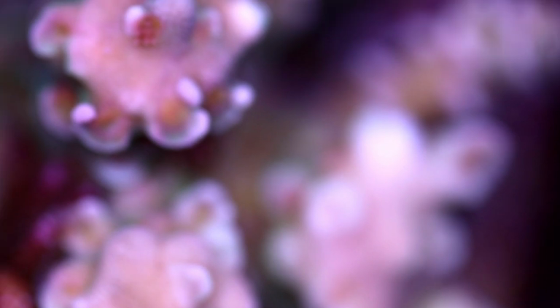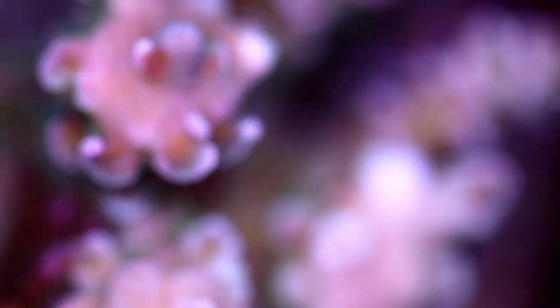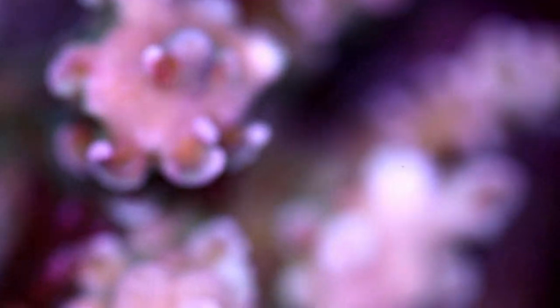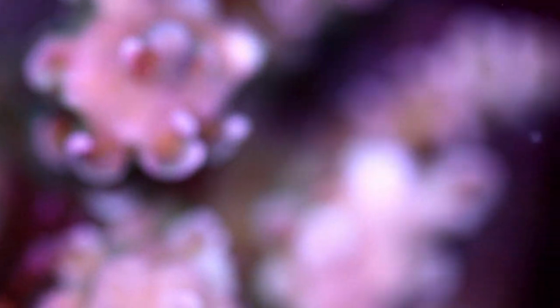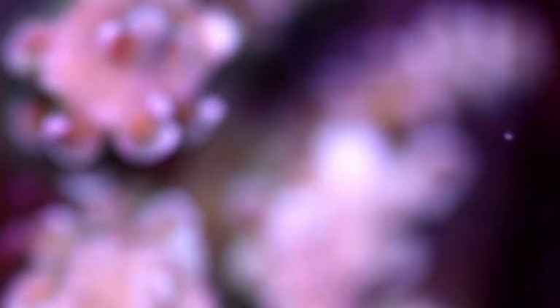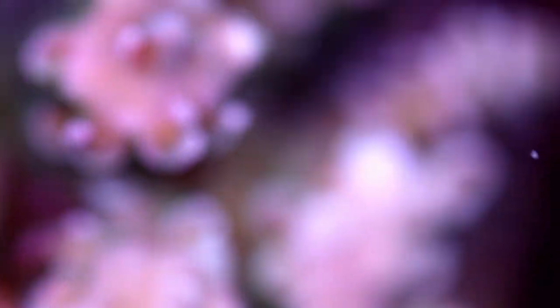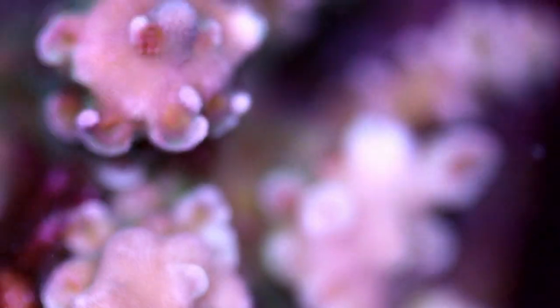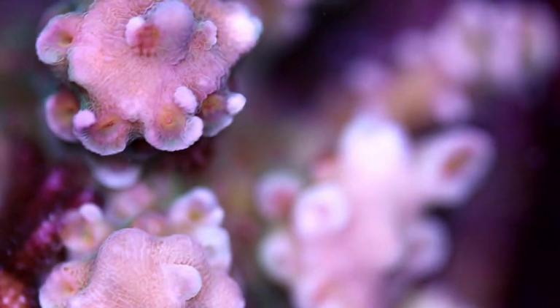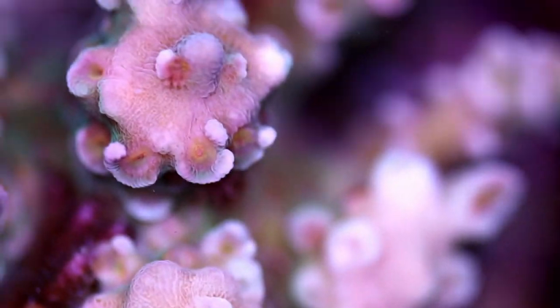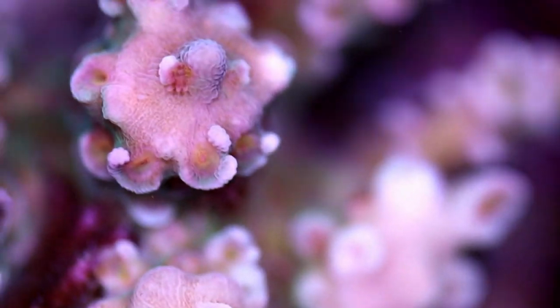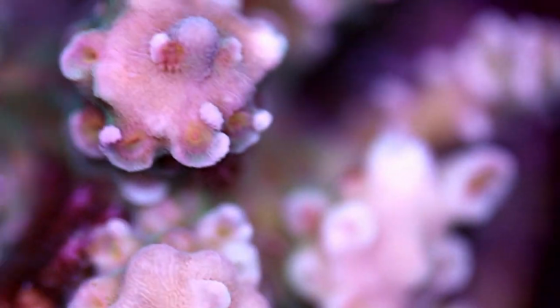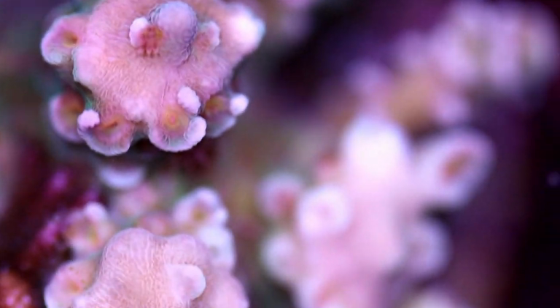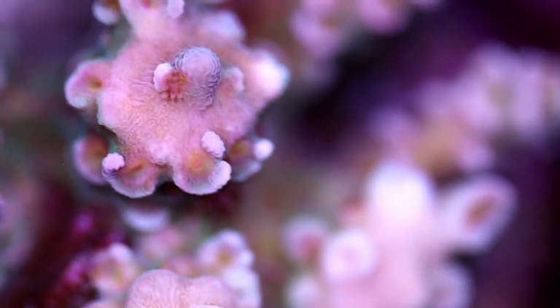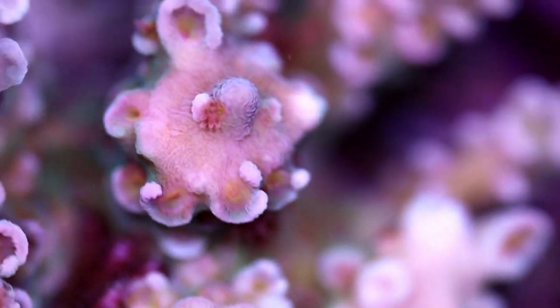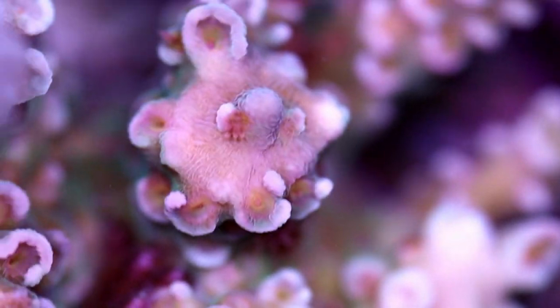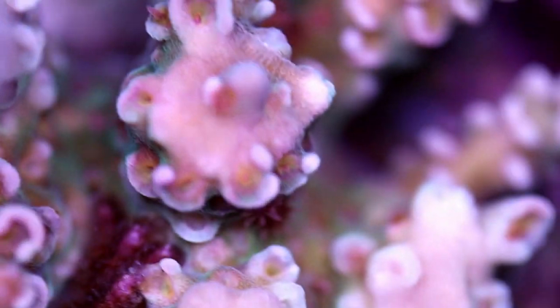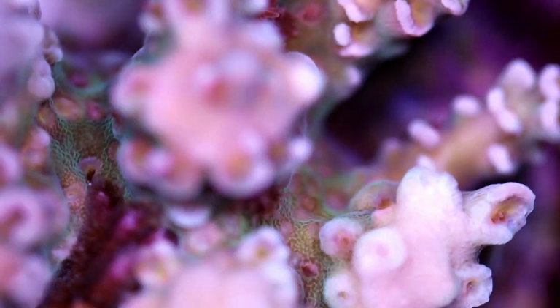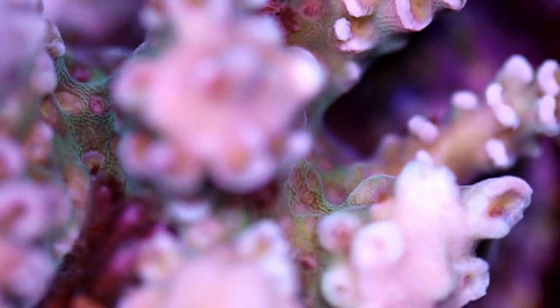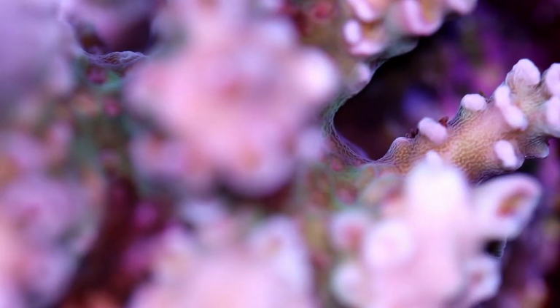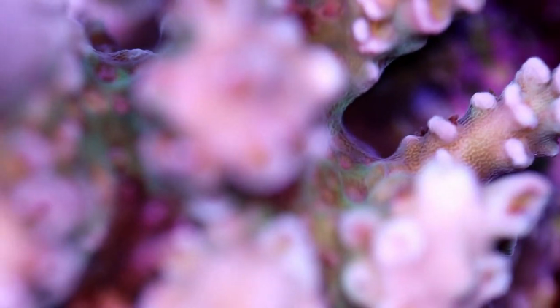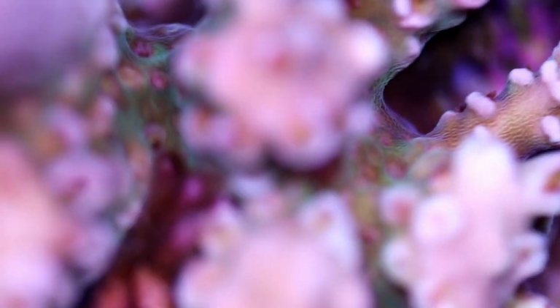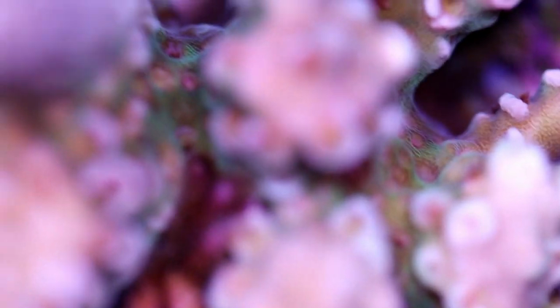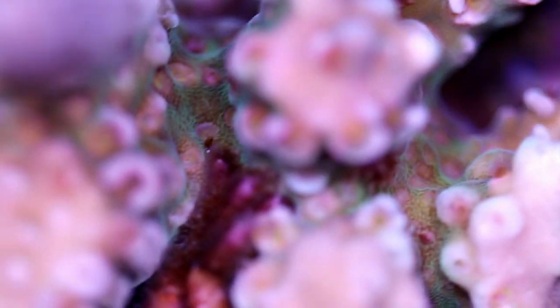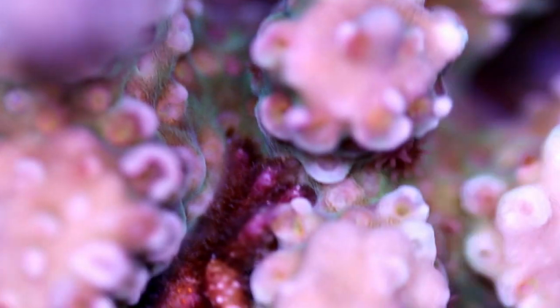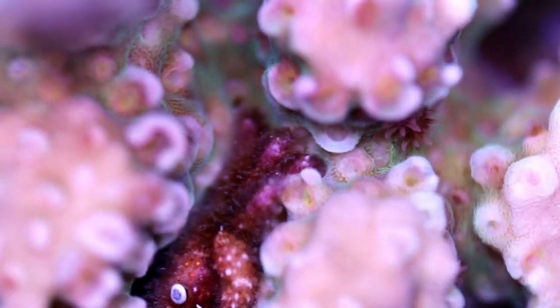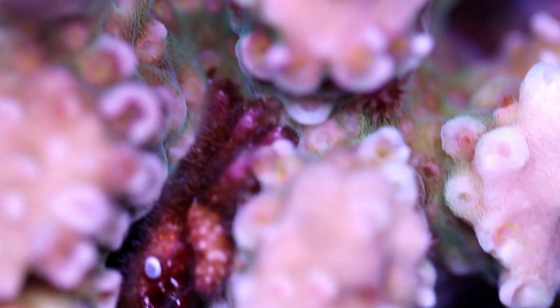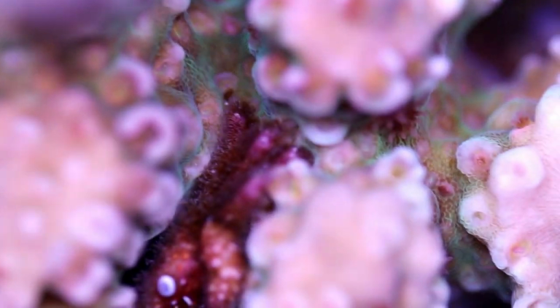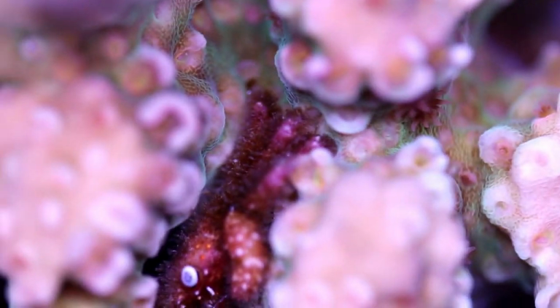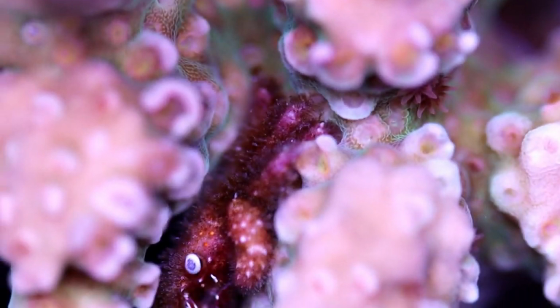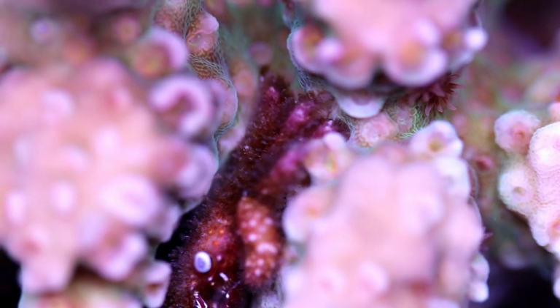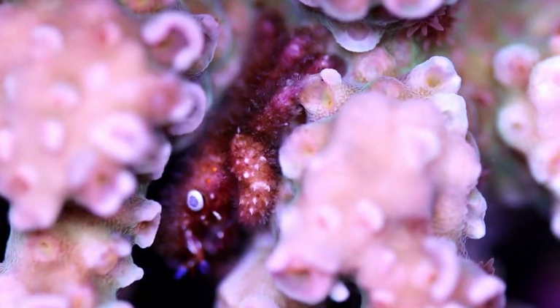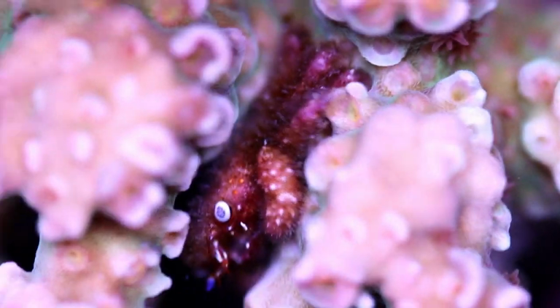What's going on, my reefing fans? Arch here from Fragbox TV. I'm using the macro lens today, so it's a little bit blurry, but I want to share with you today.